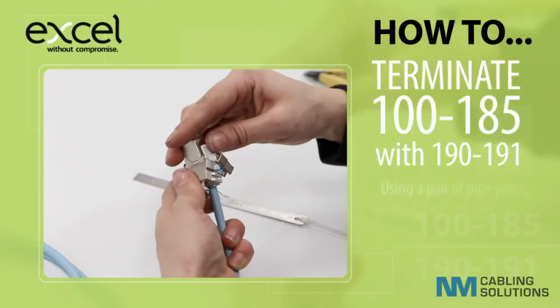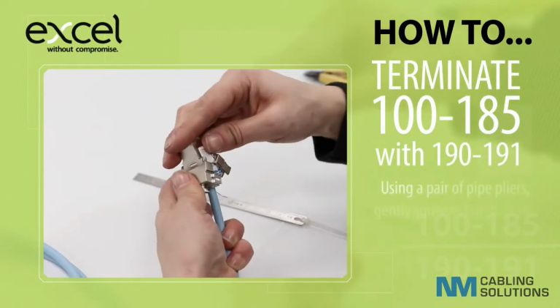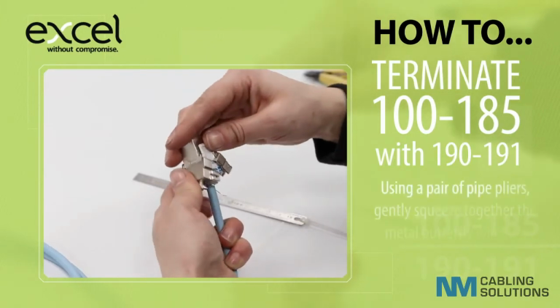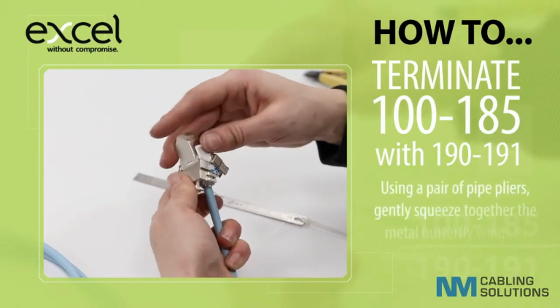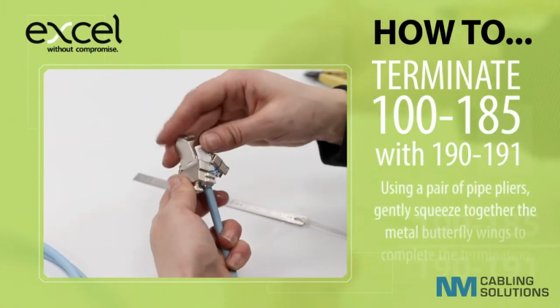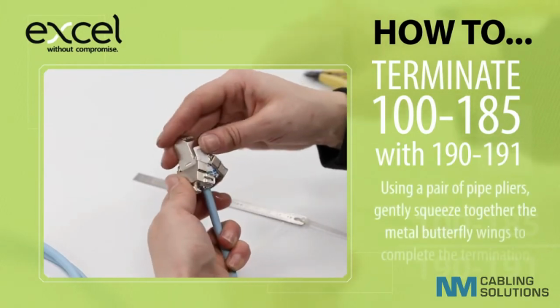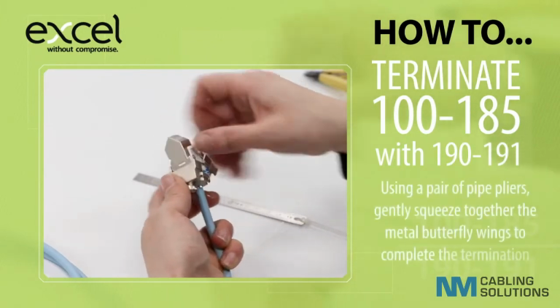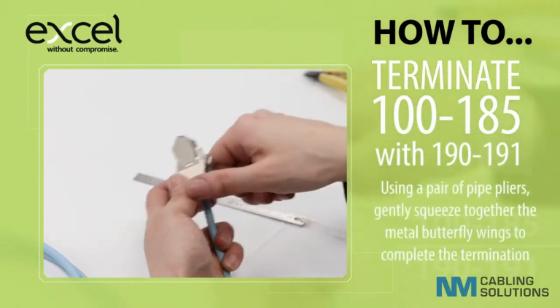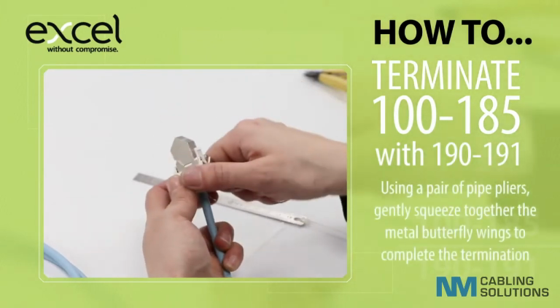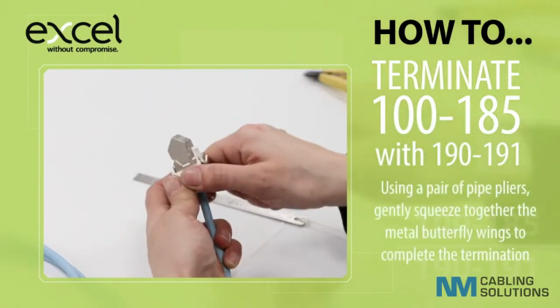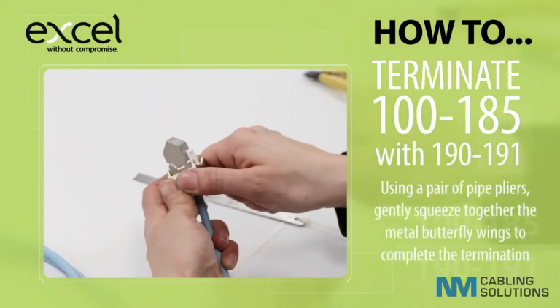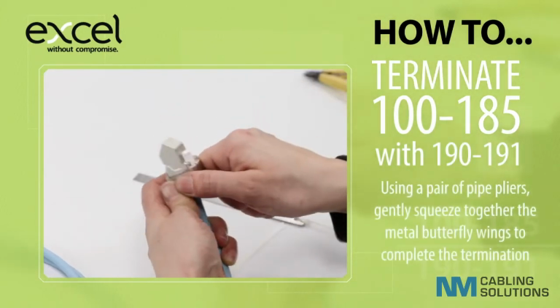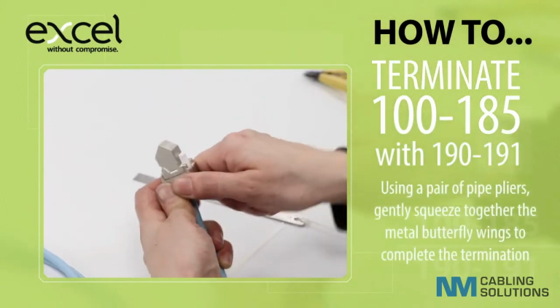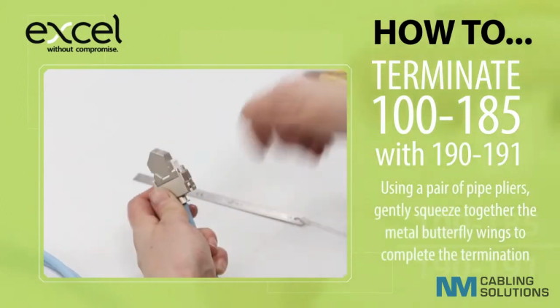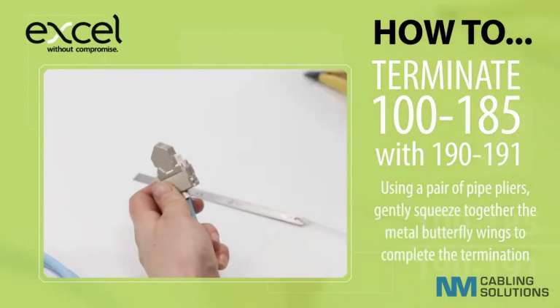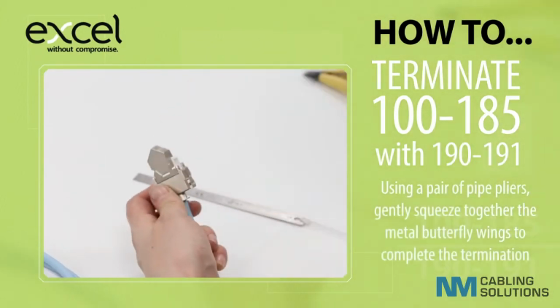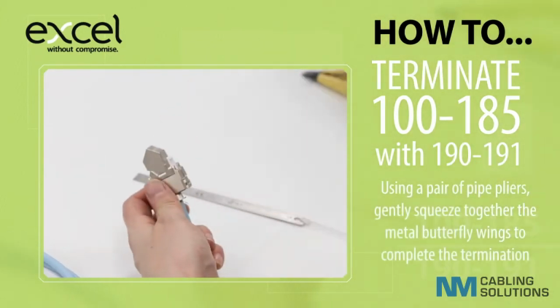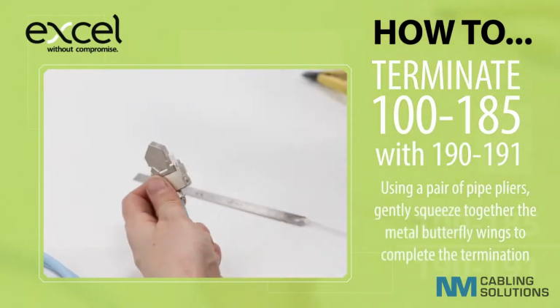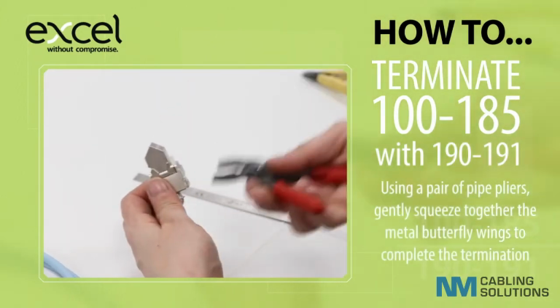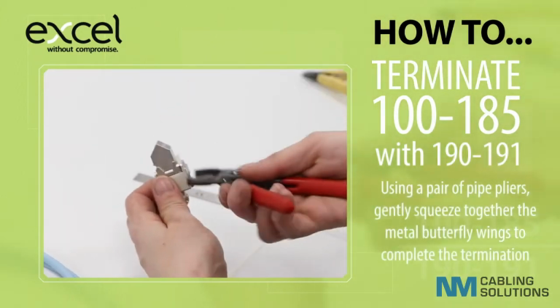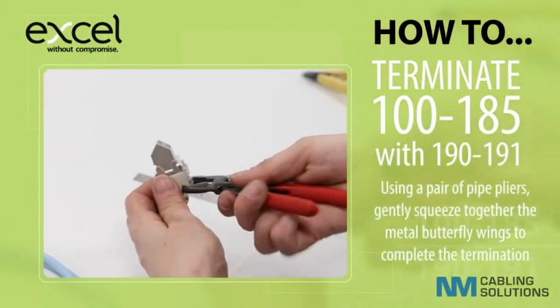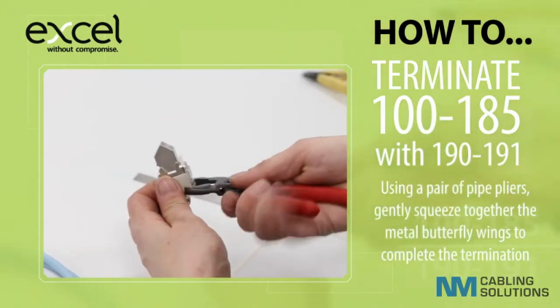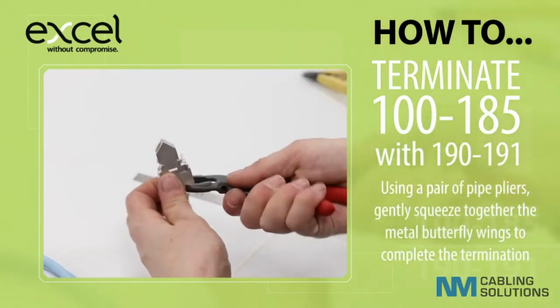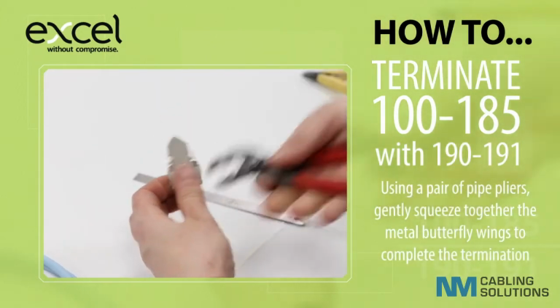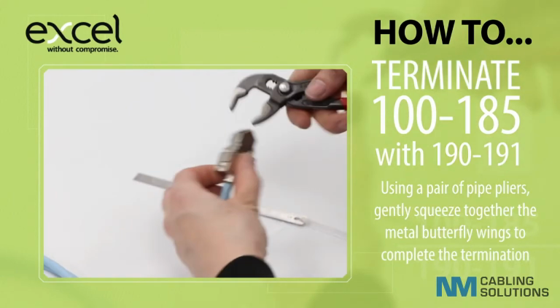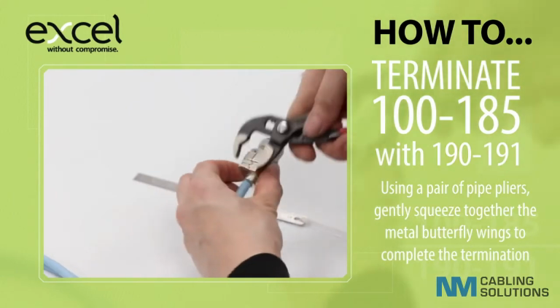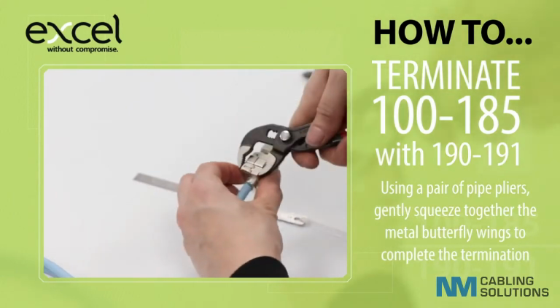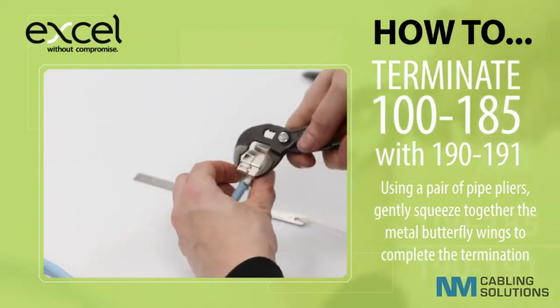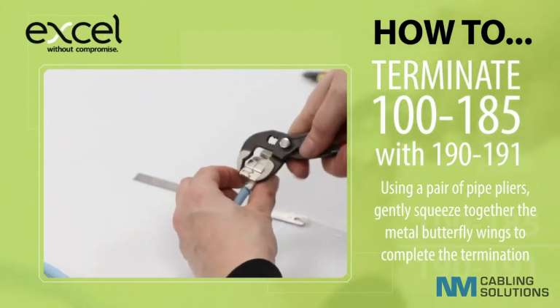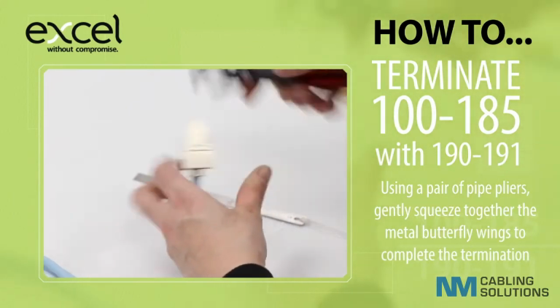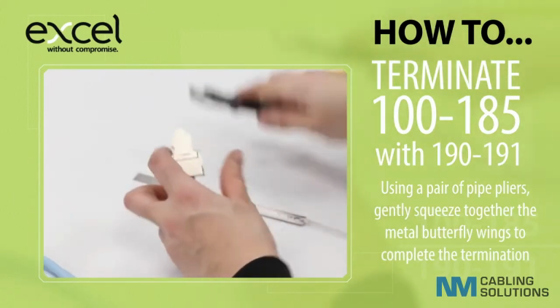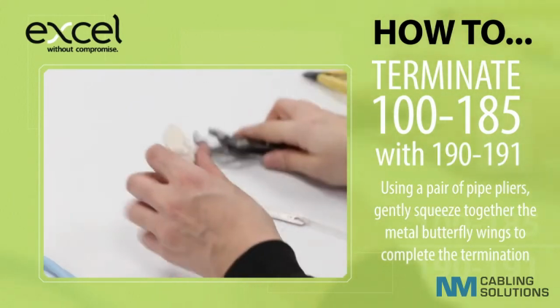Using a pair of pipe pliers, gently squeeze together the metal butterfly wings to complete the termination.